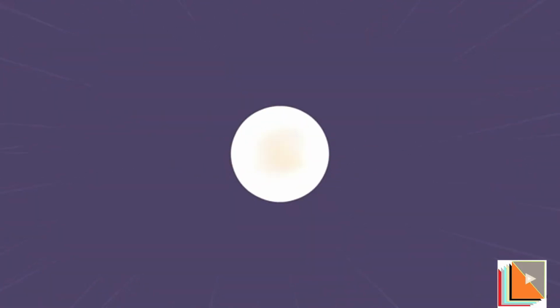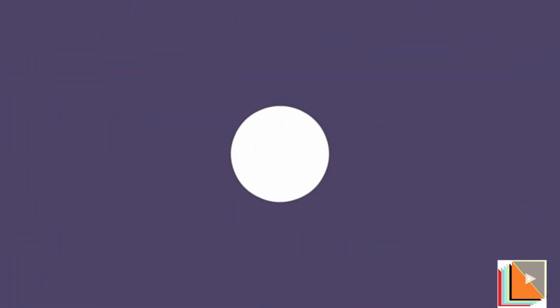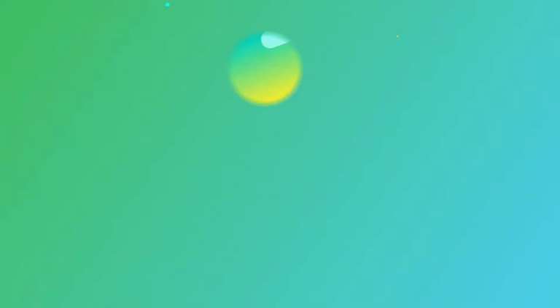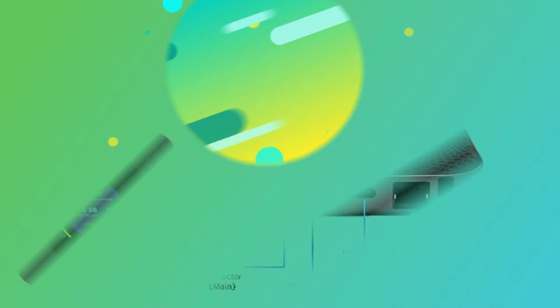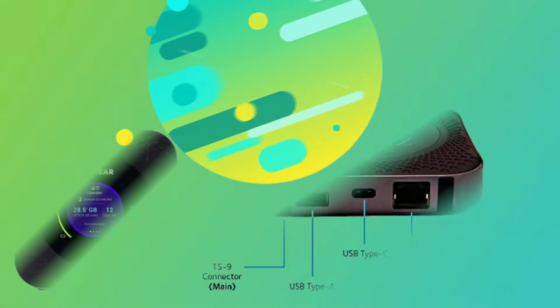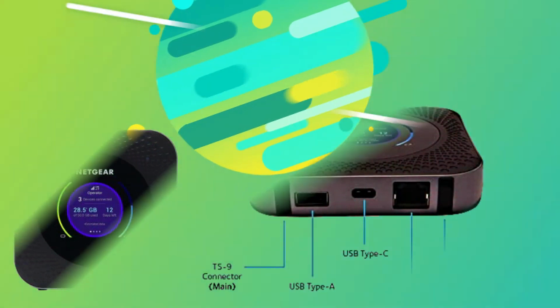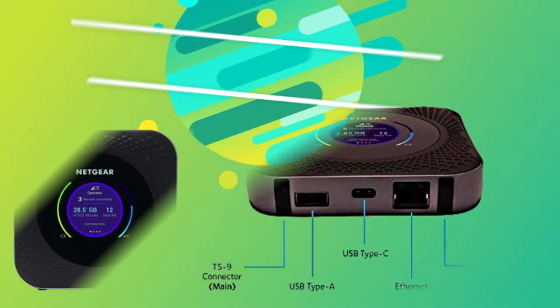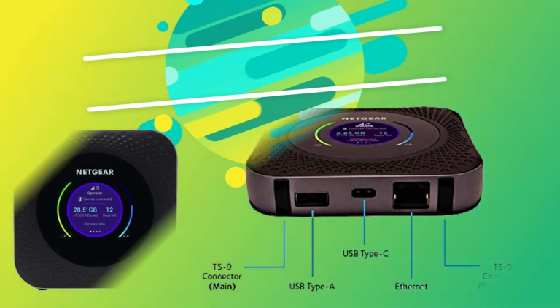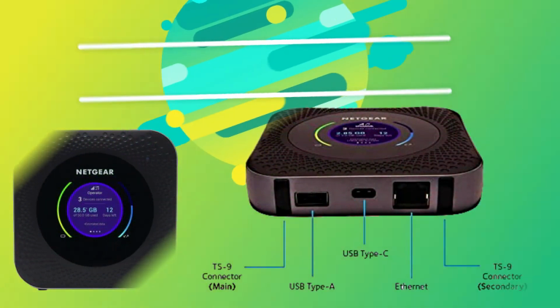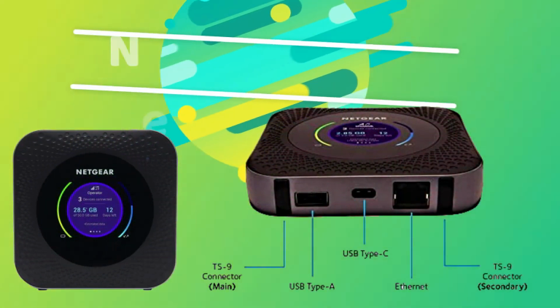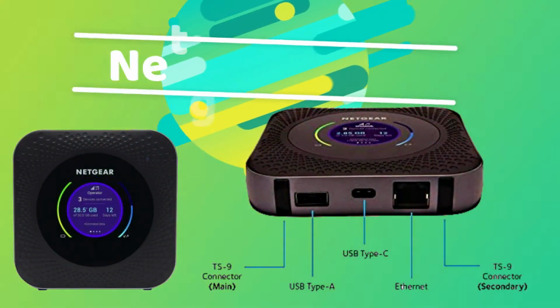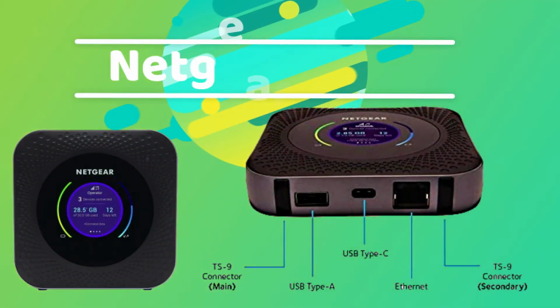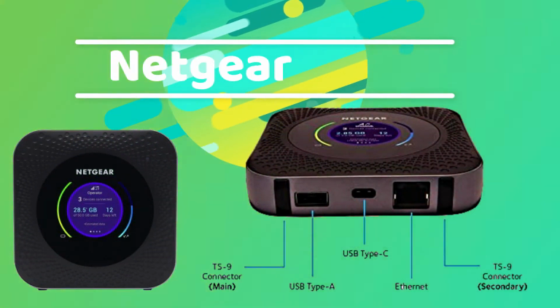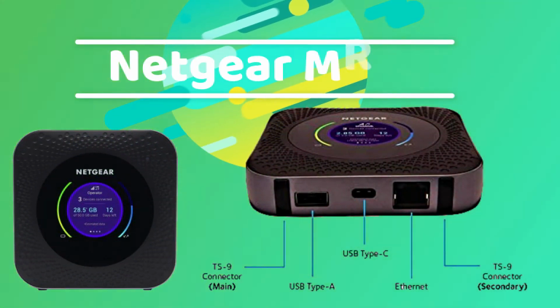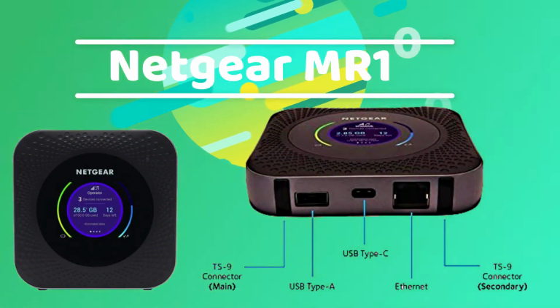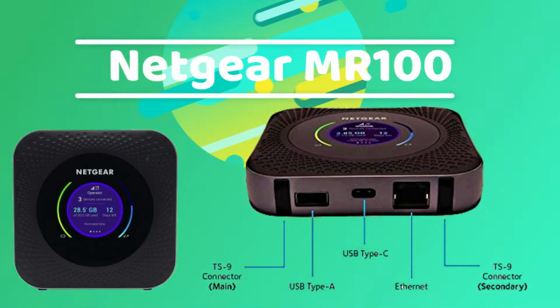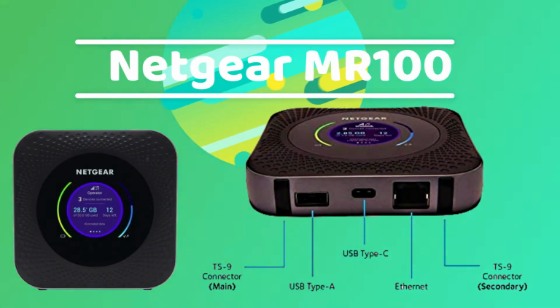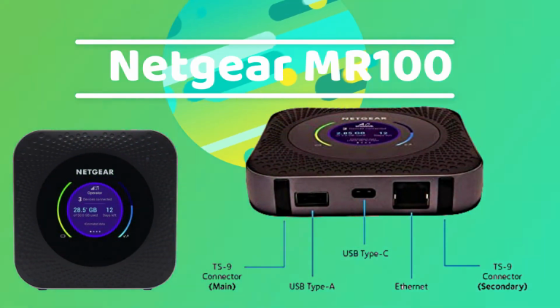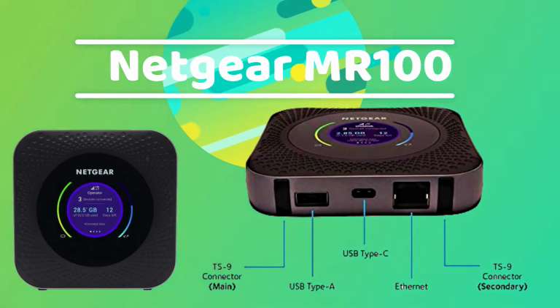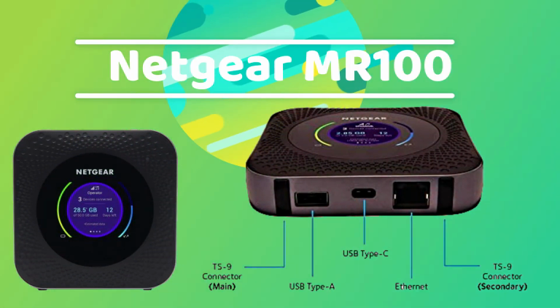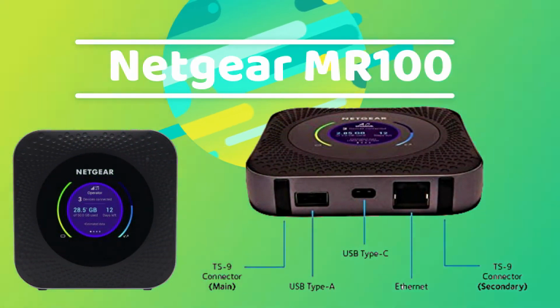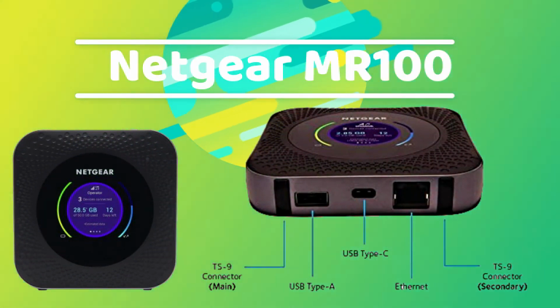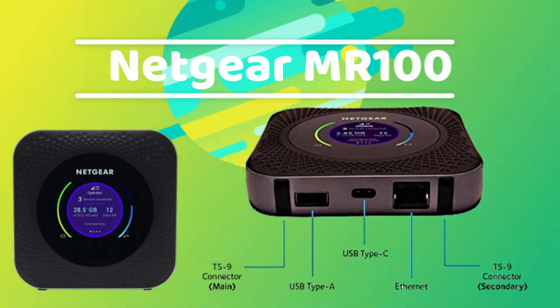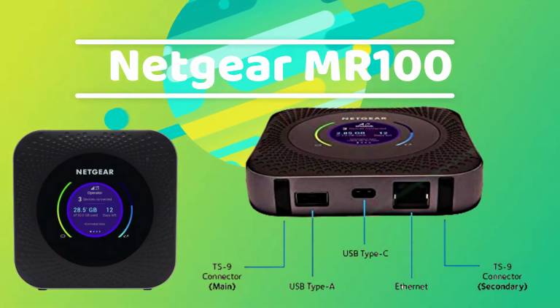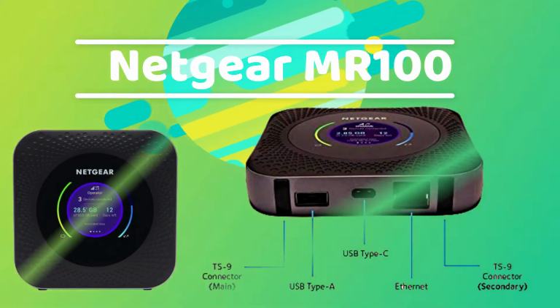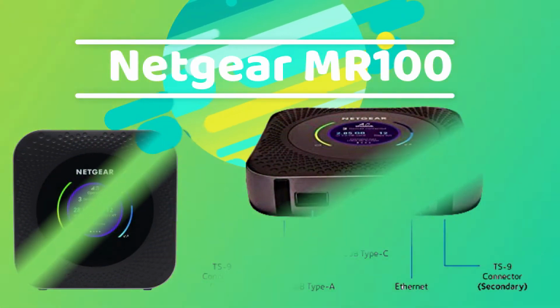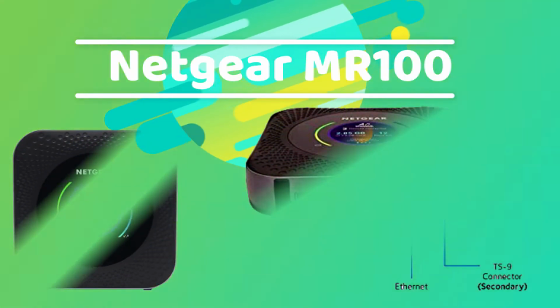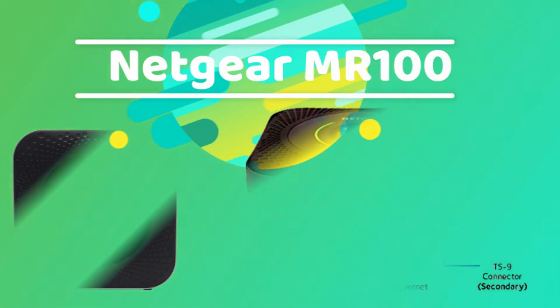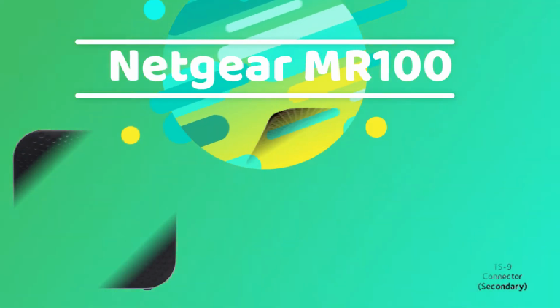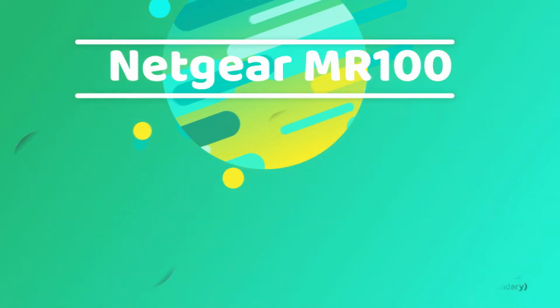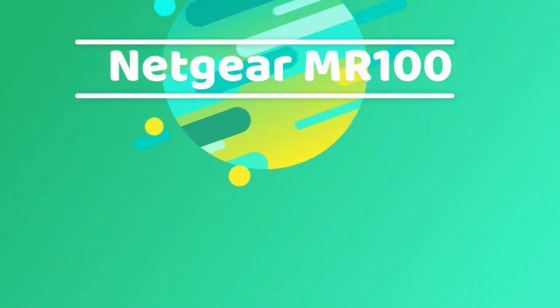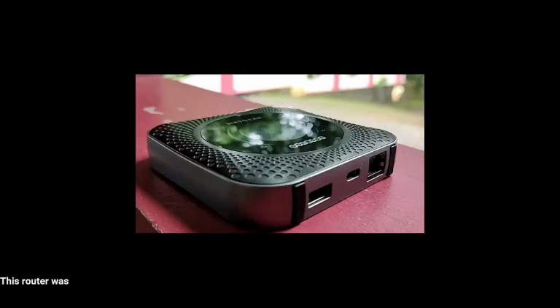Hi friends, welcome to my channel. Today we will check the Netgear MR1100 Dual Band 4G Router.